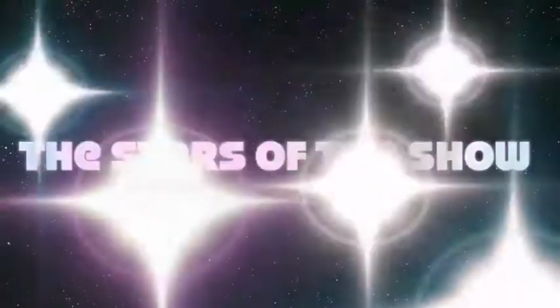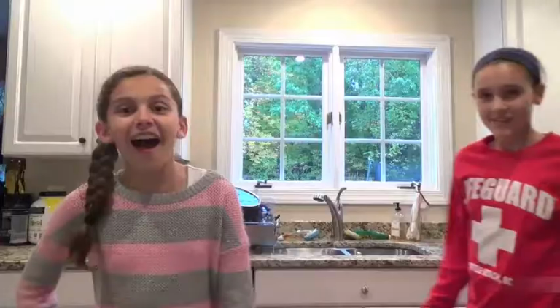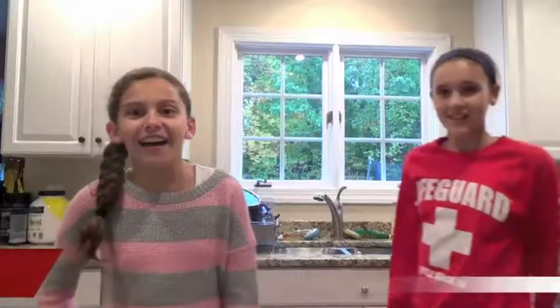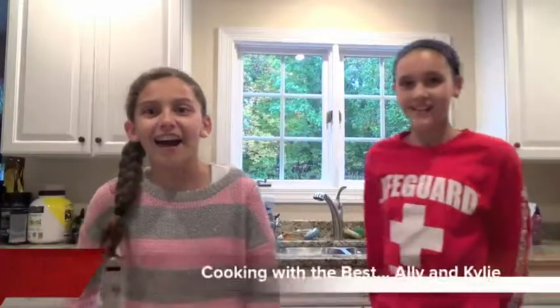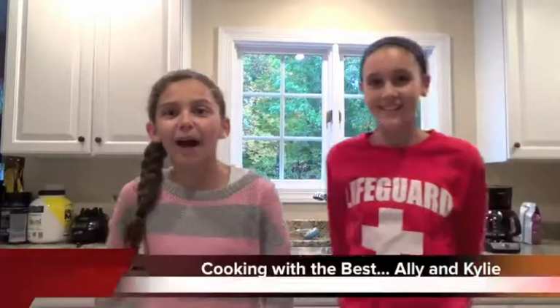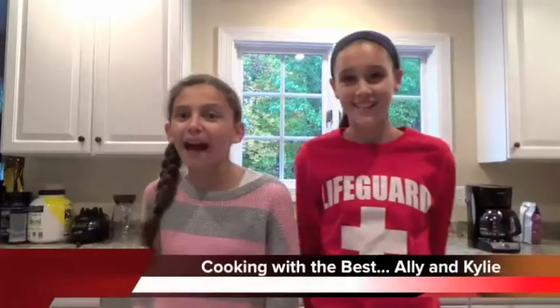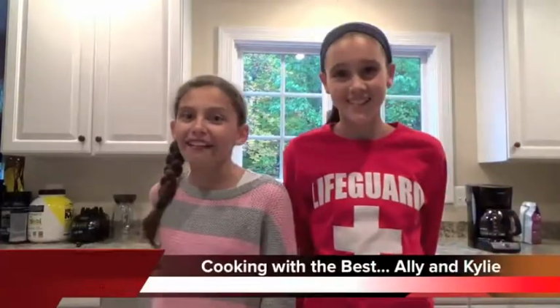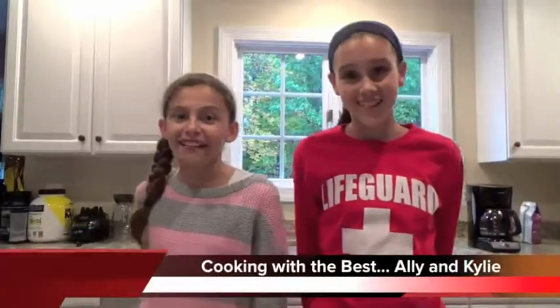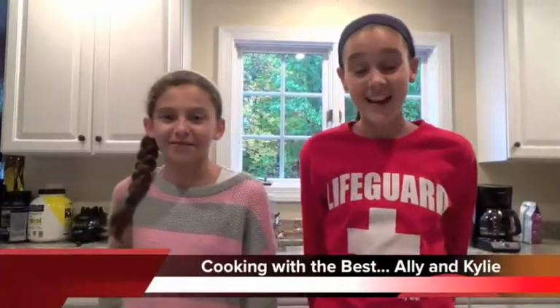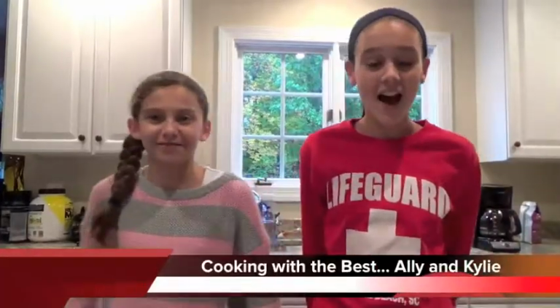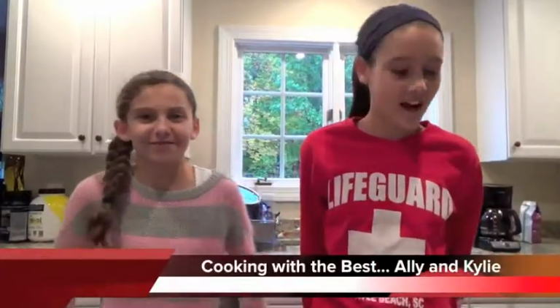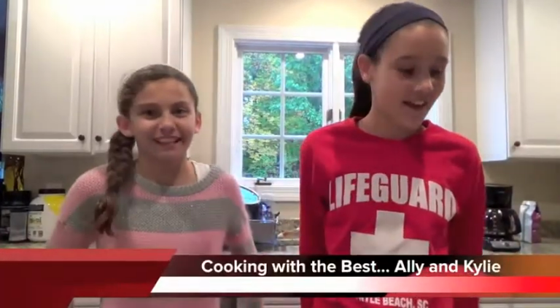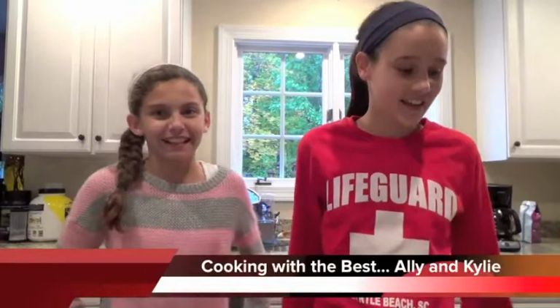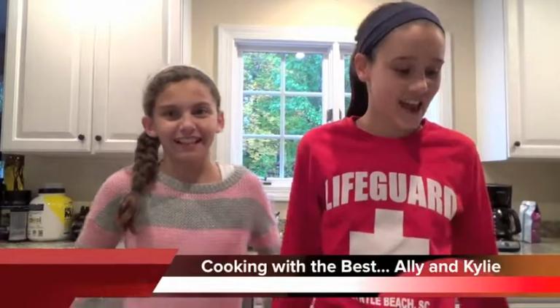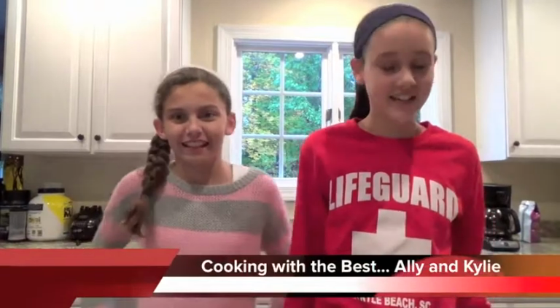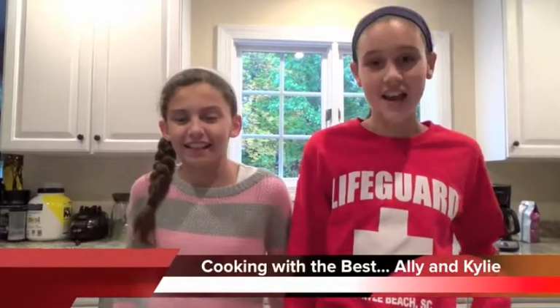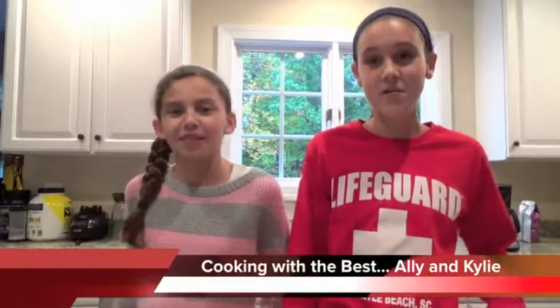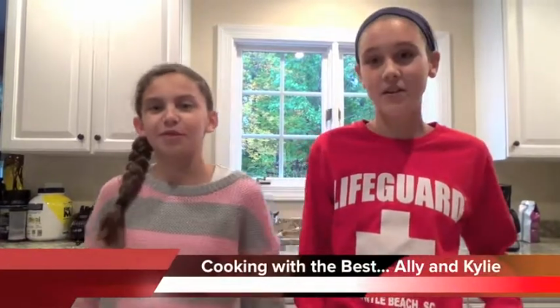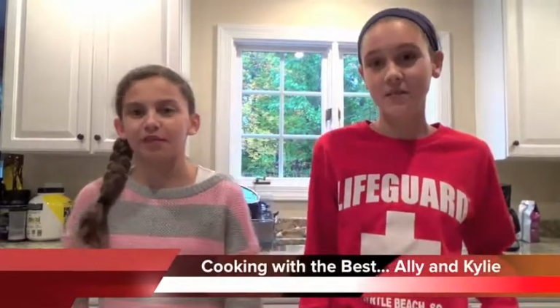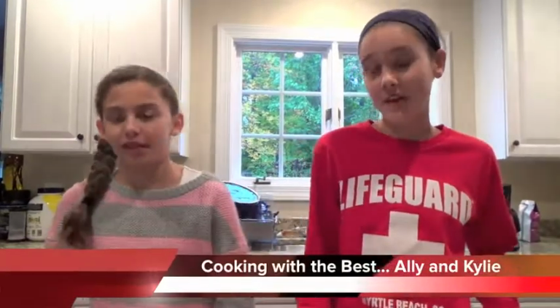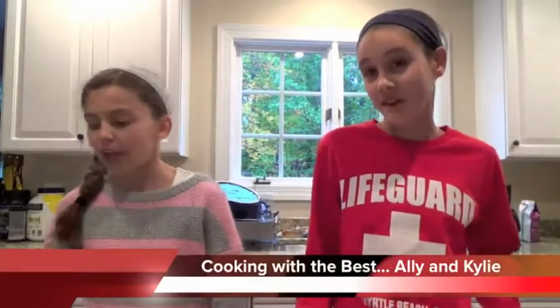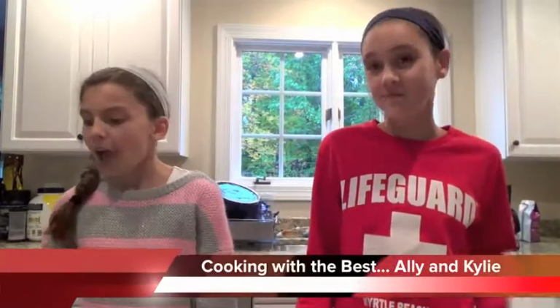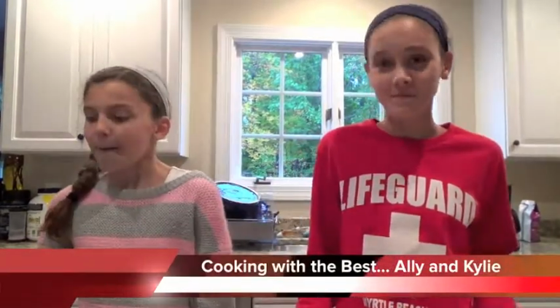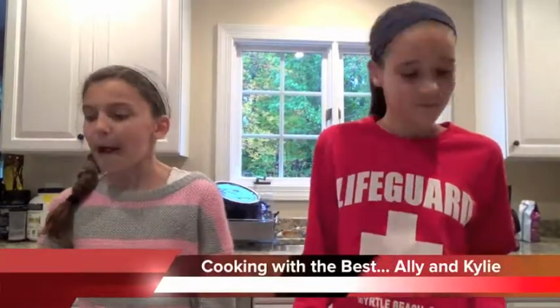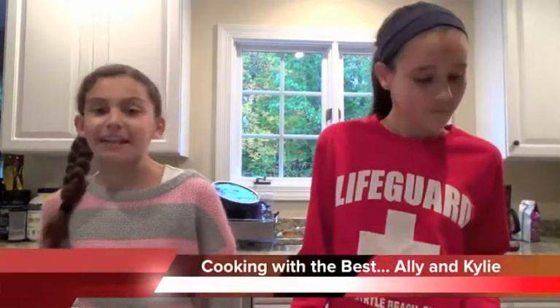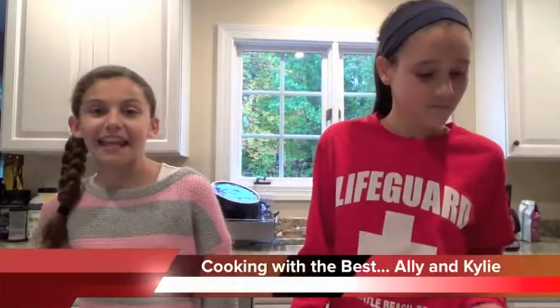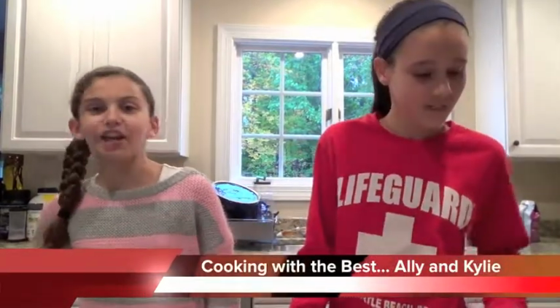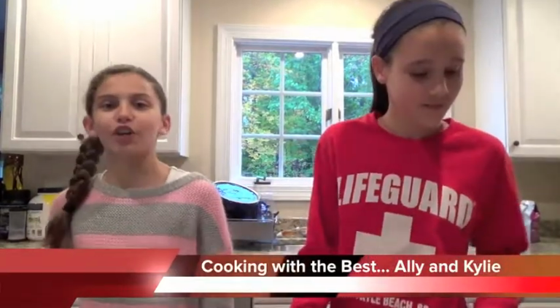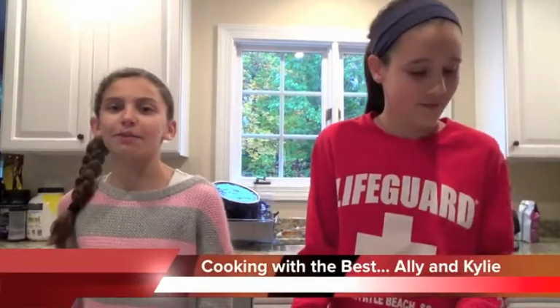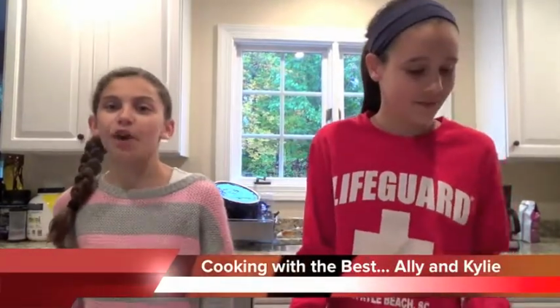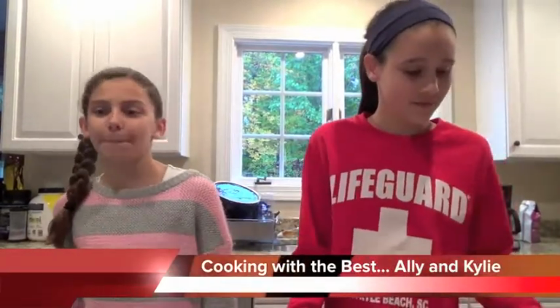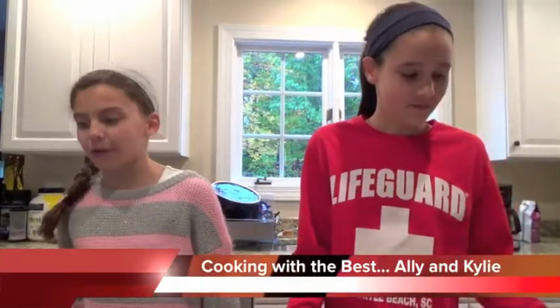Hi, I'm Allie and I'm Kylie and today we're going to make a banana cream crumble.